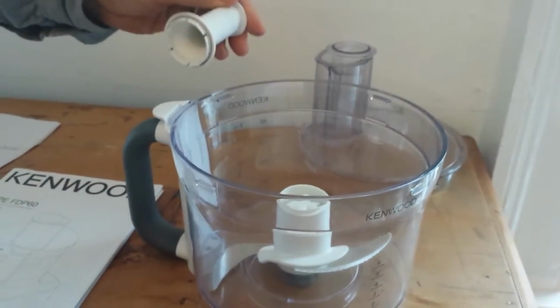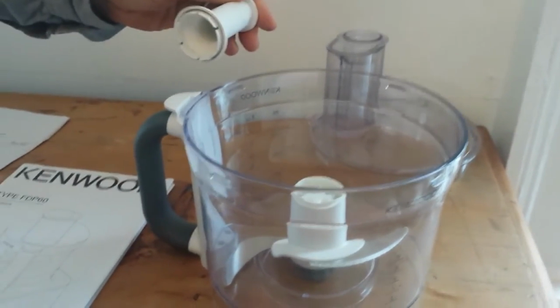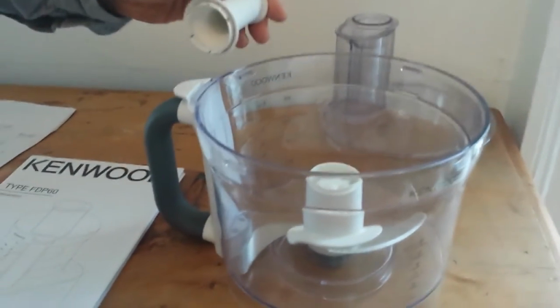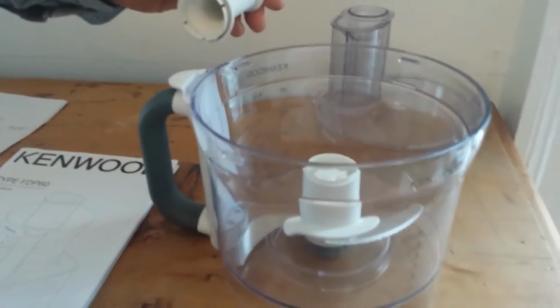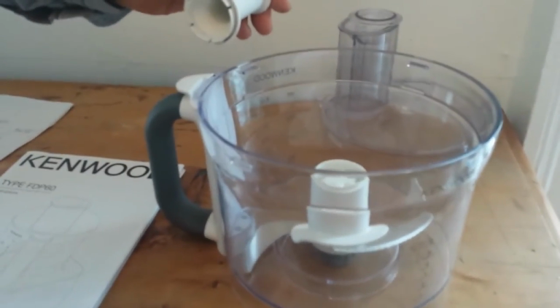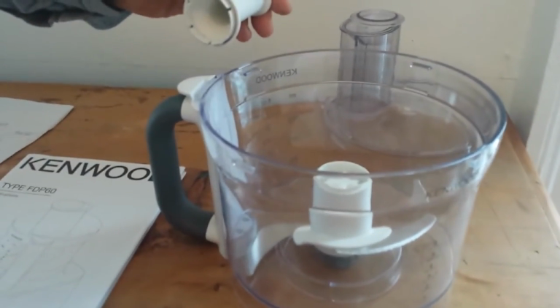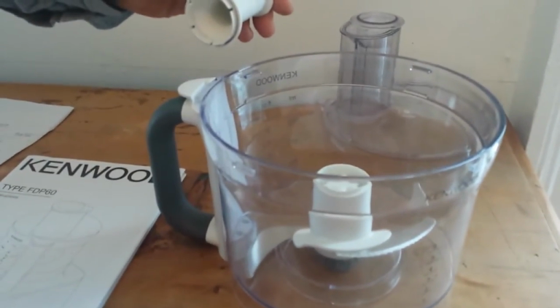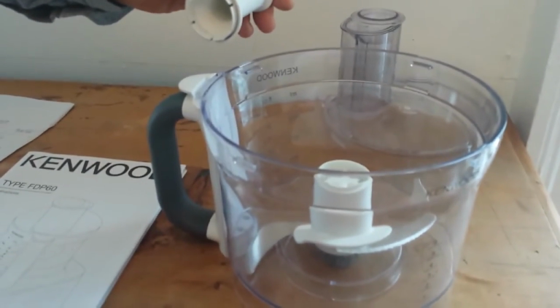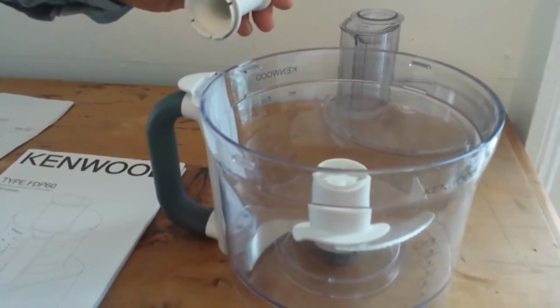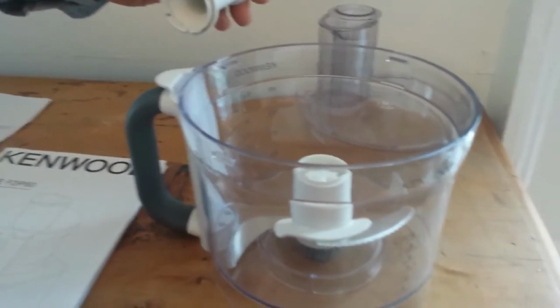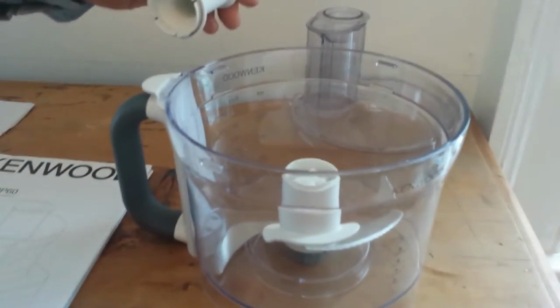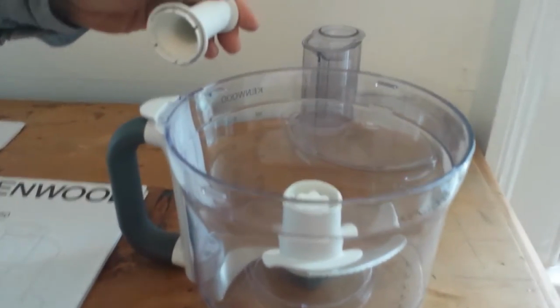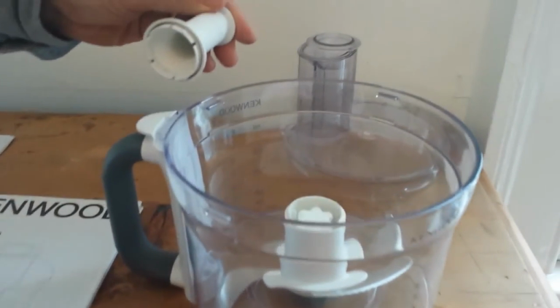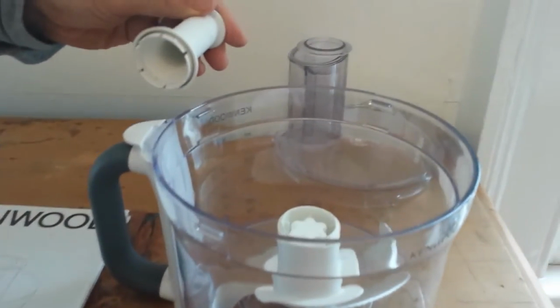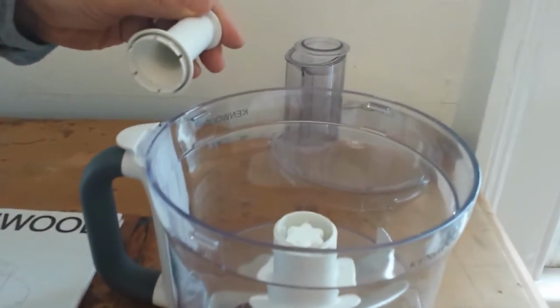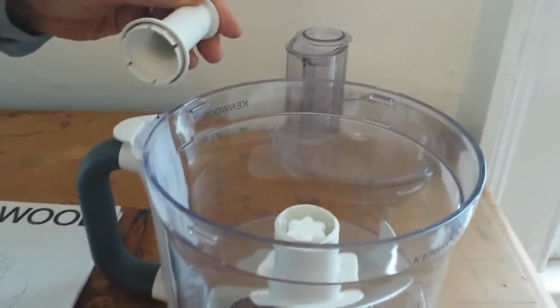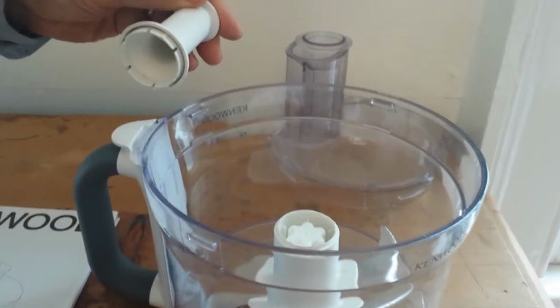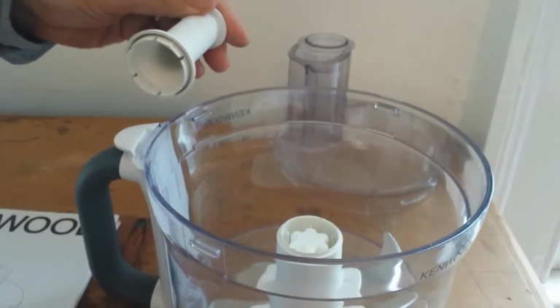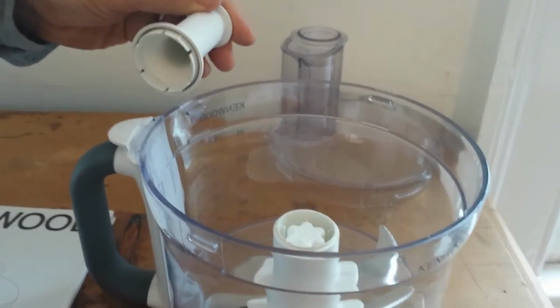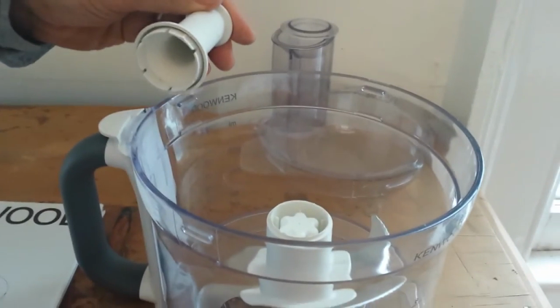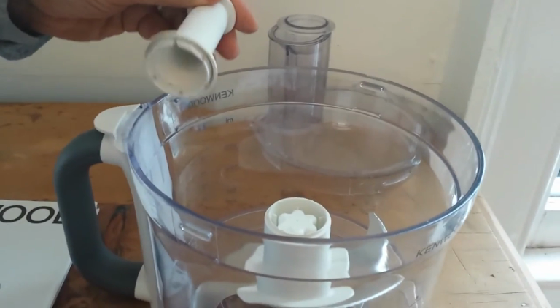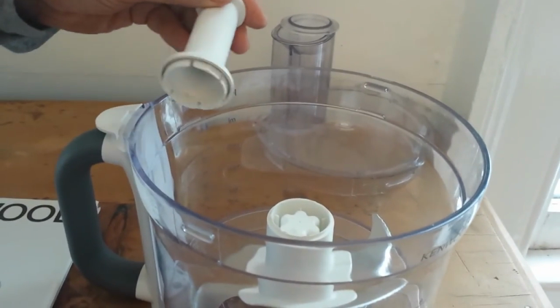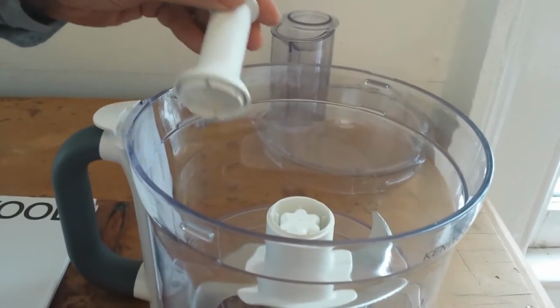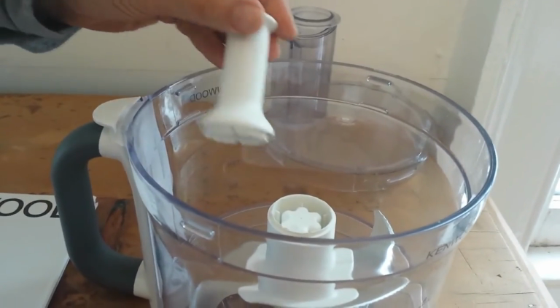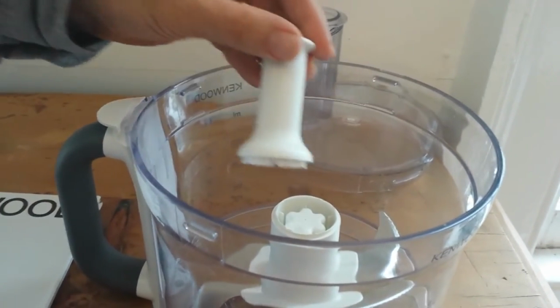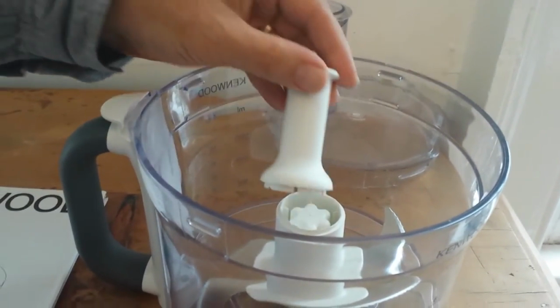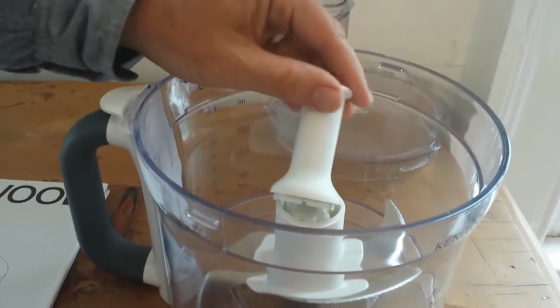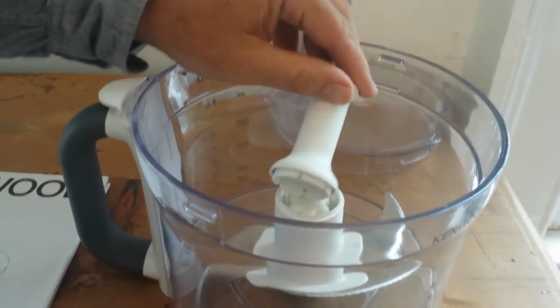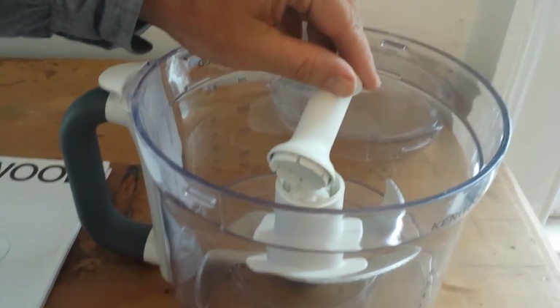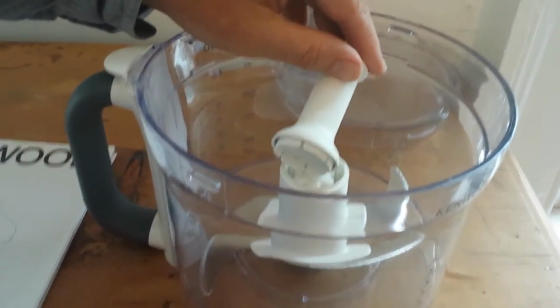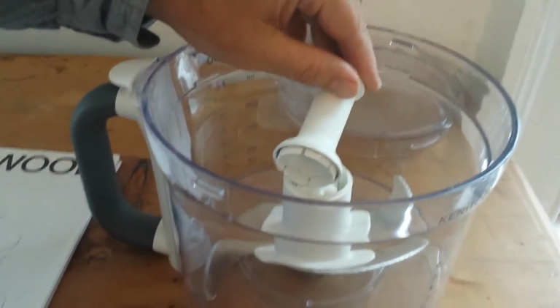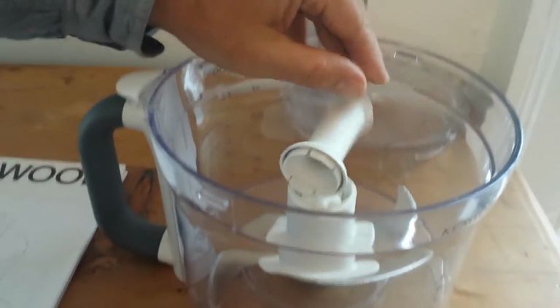Please do not attempt to put it back together, but contact Kenwood. Thank you.